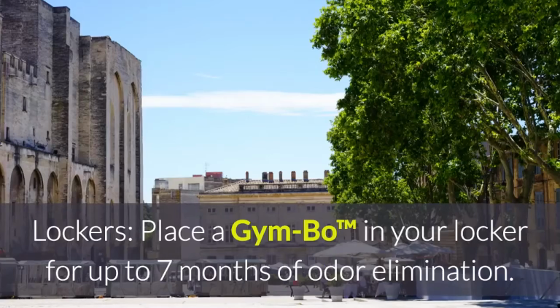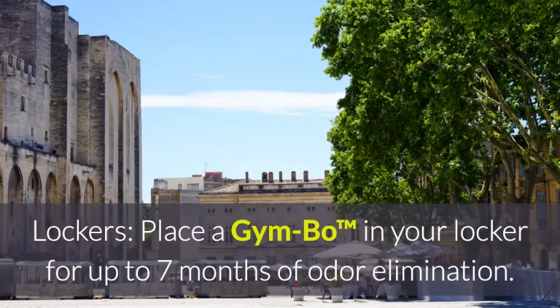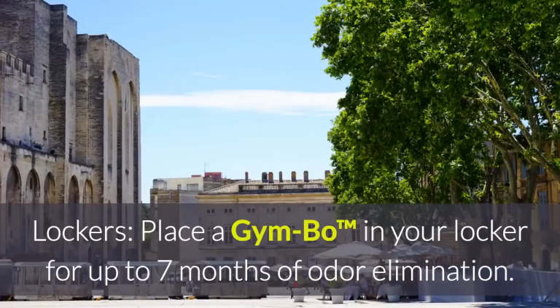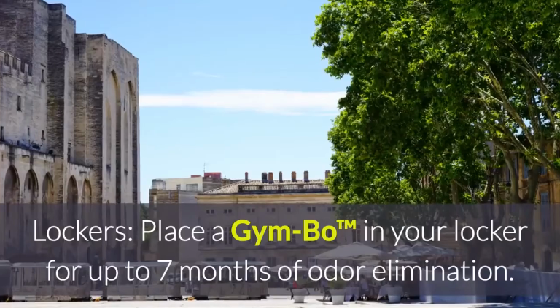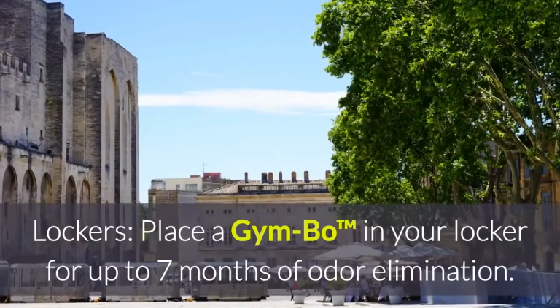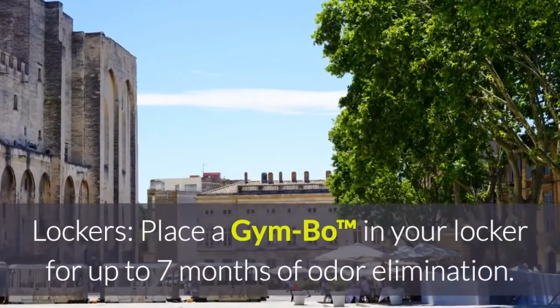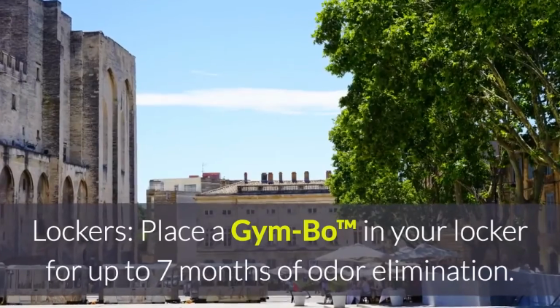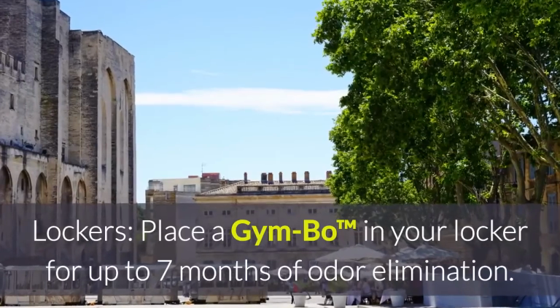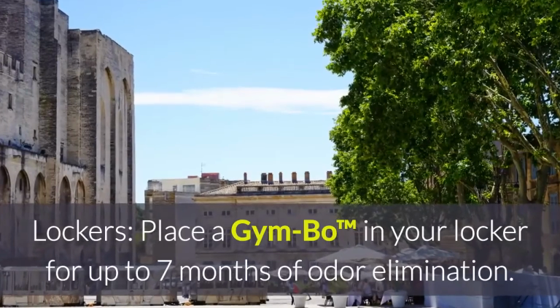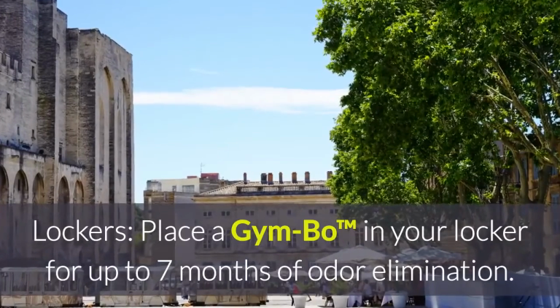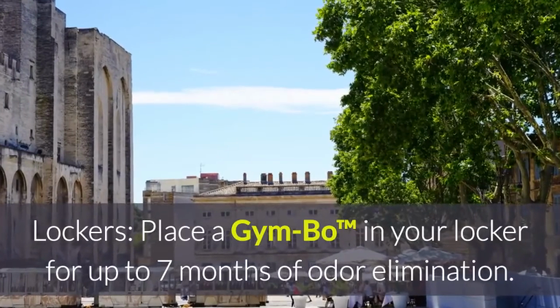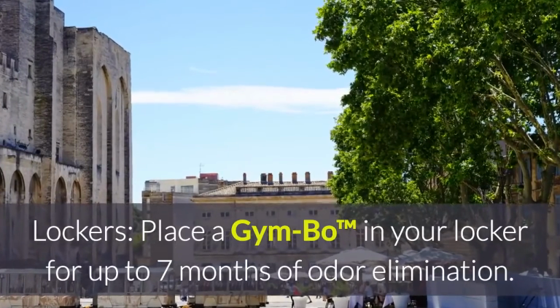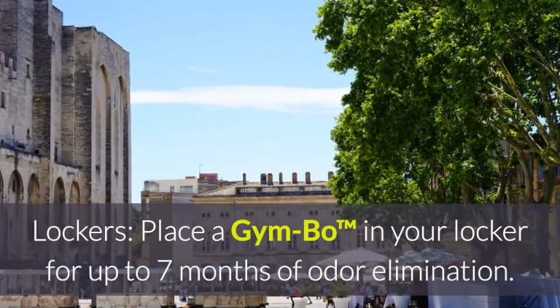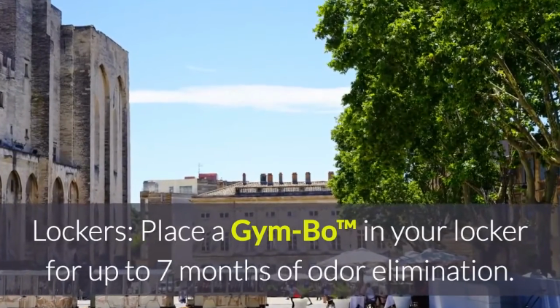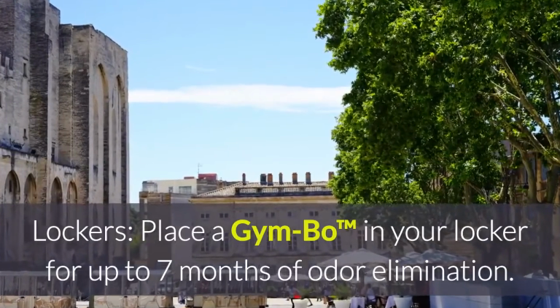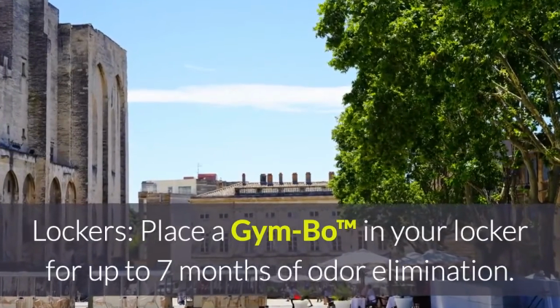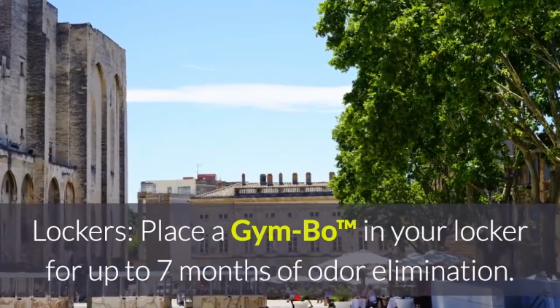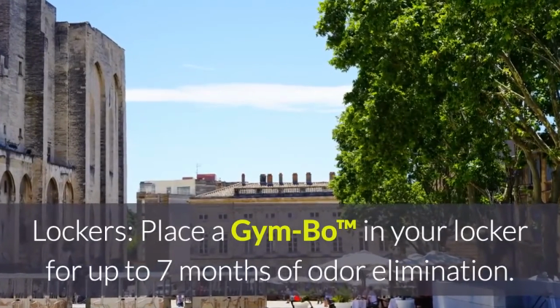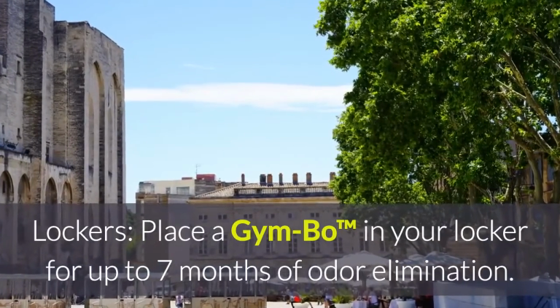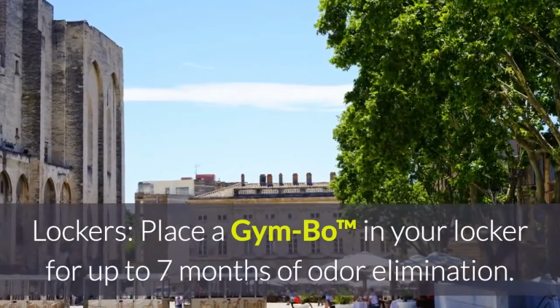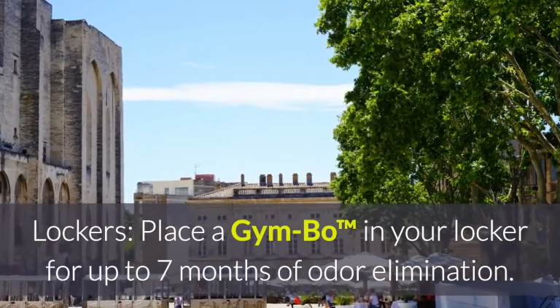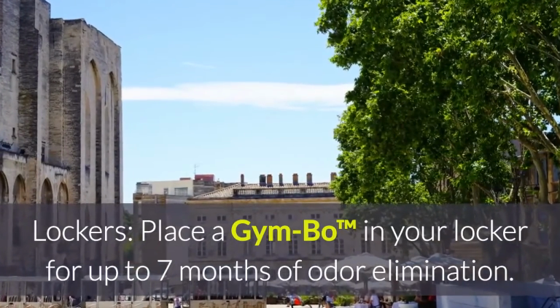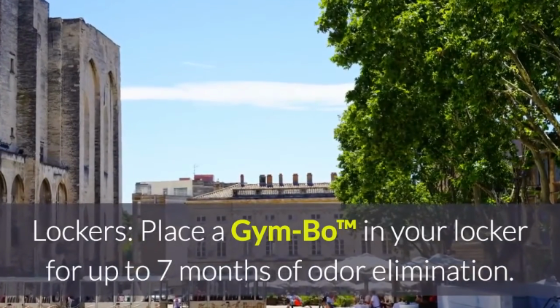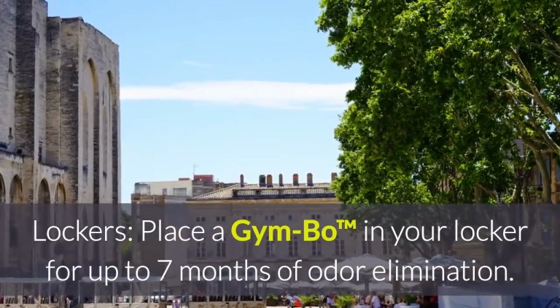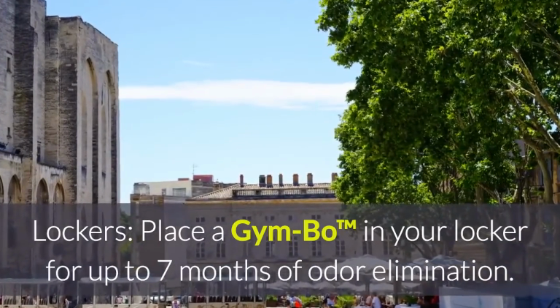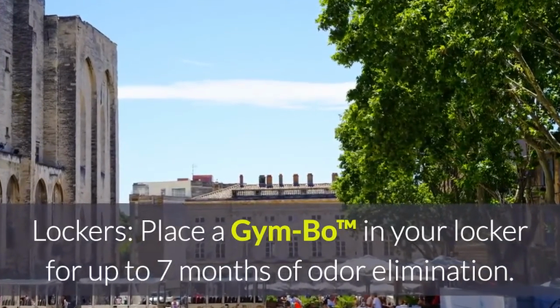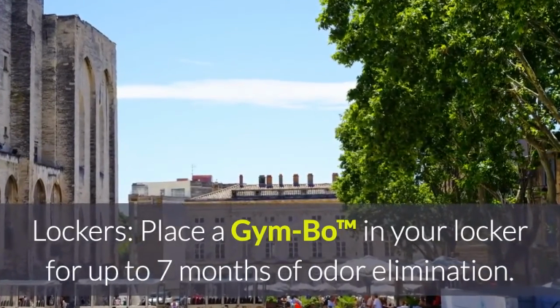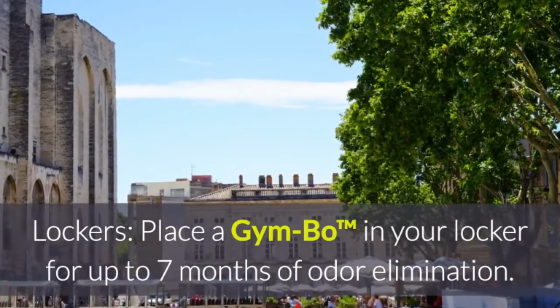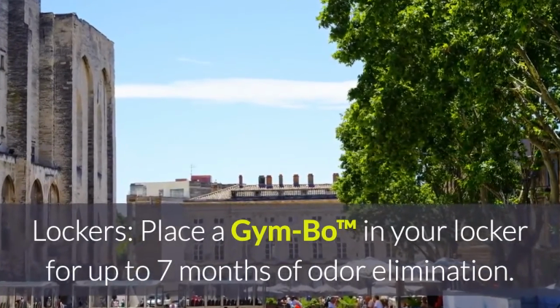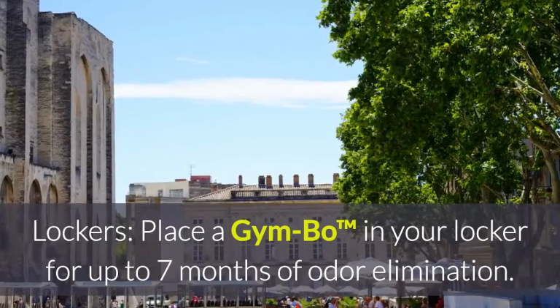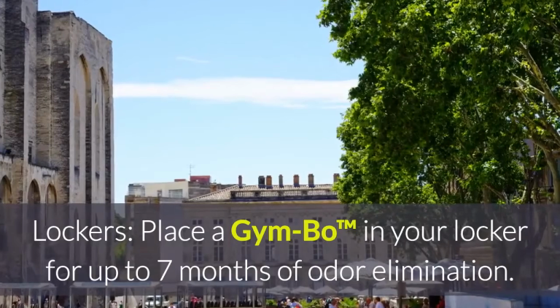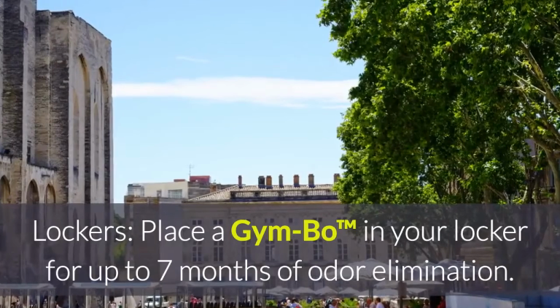For lockers, place a Jimbo in your locker for up to seven months of odor elimination.